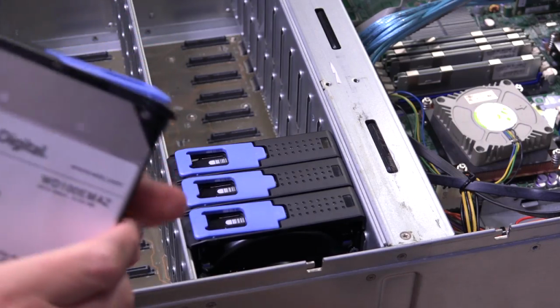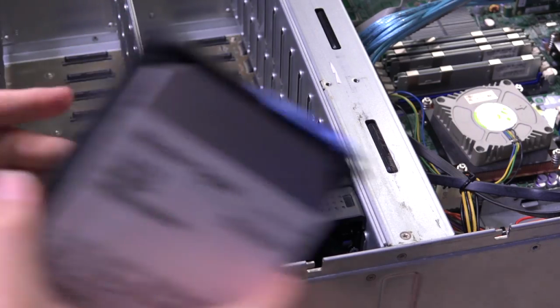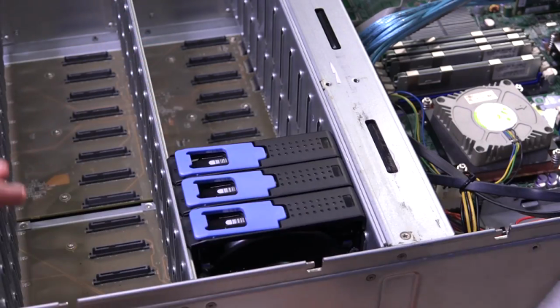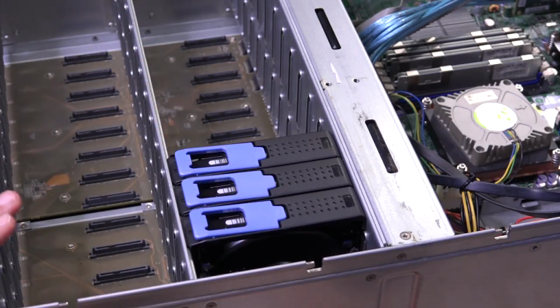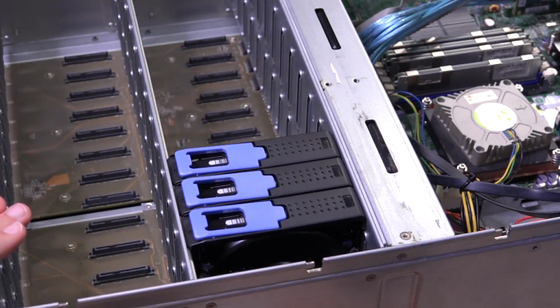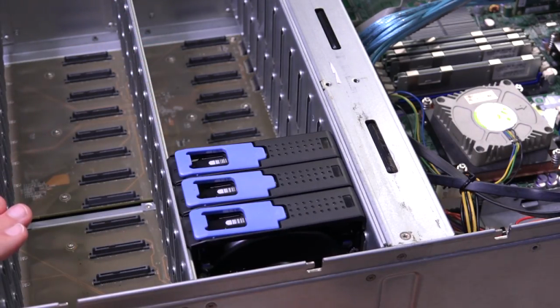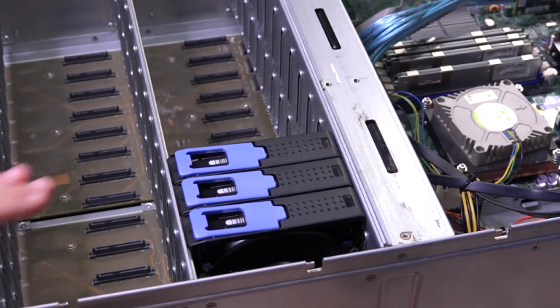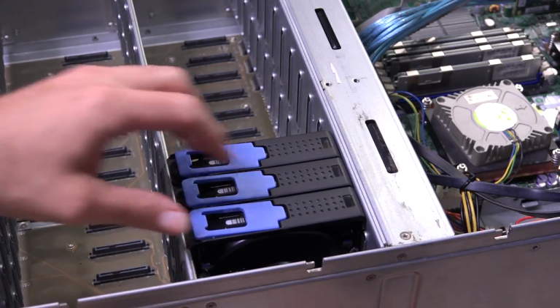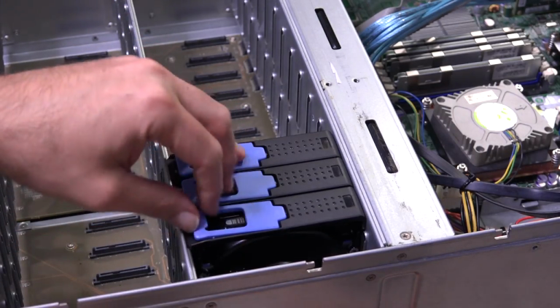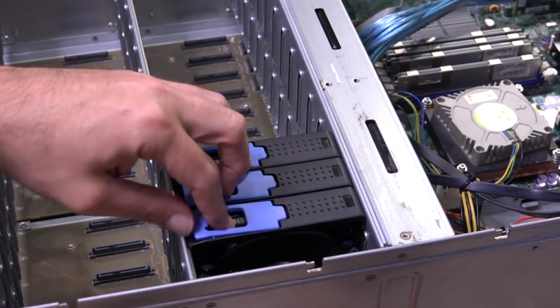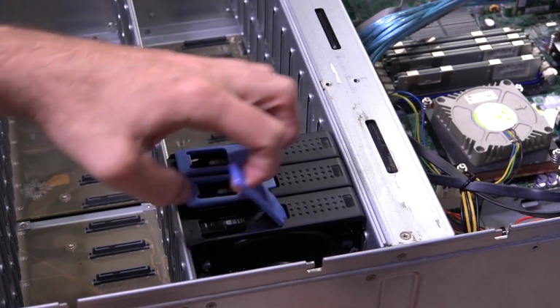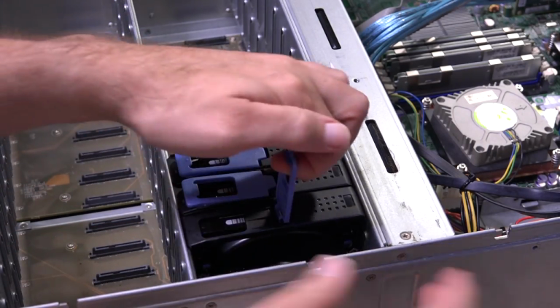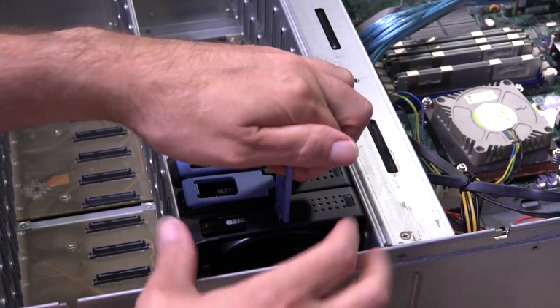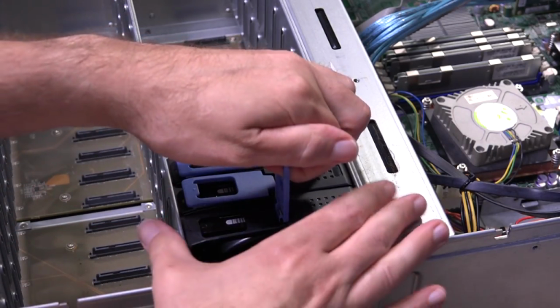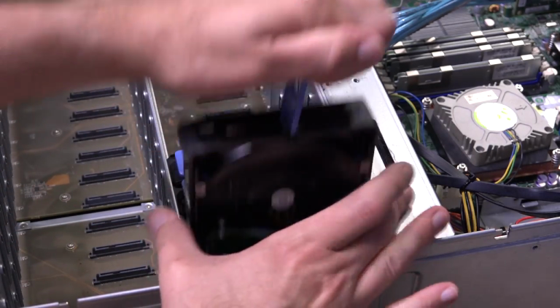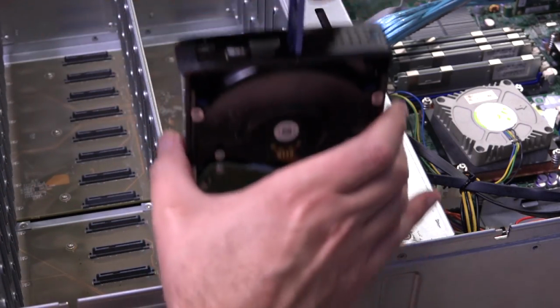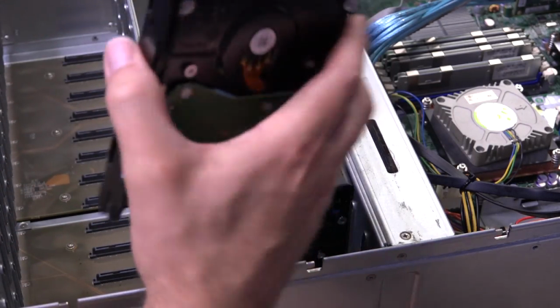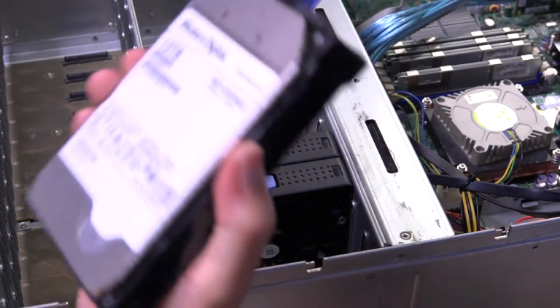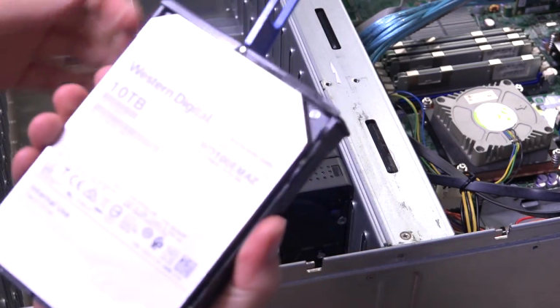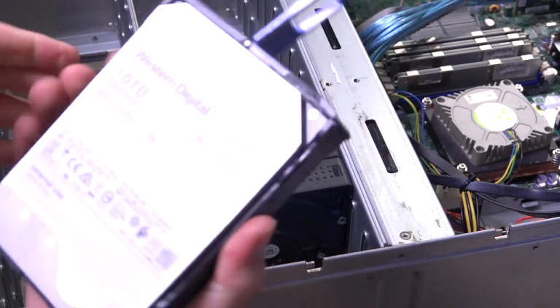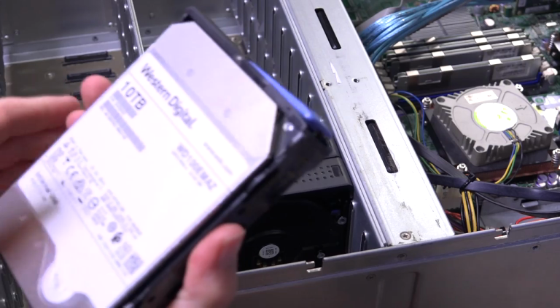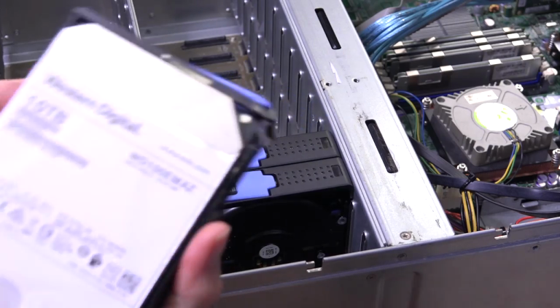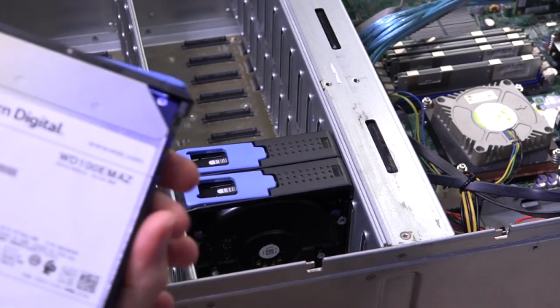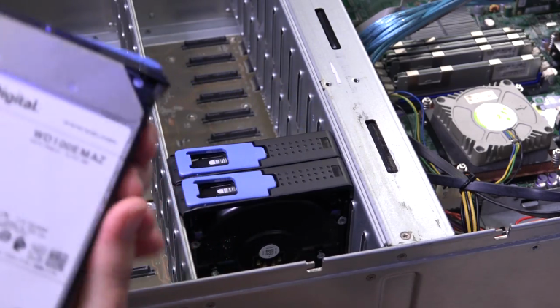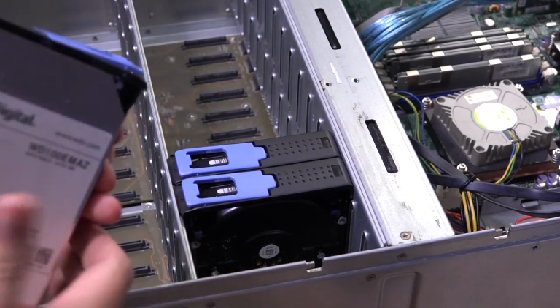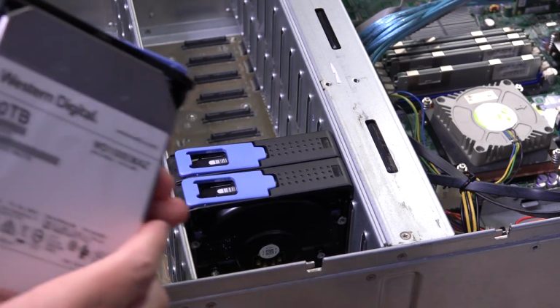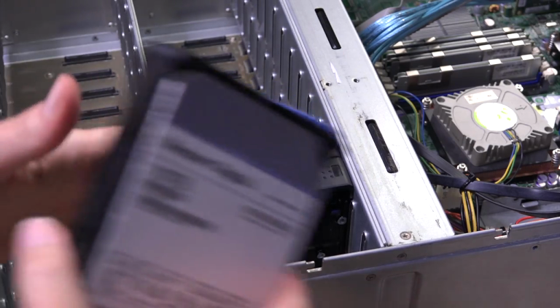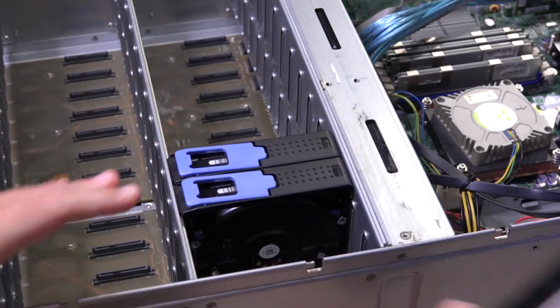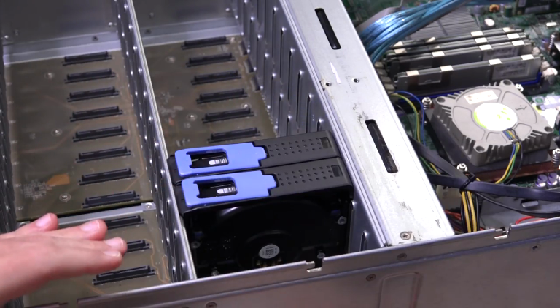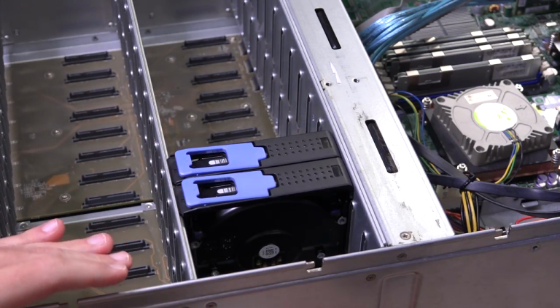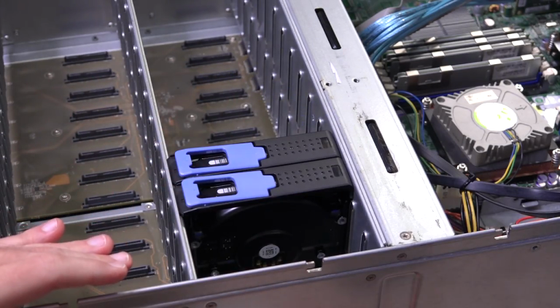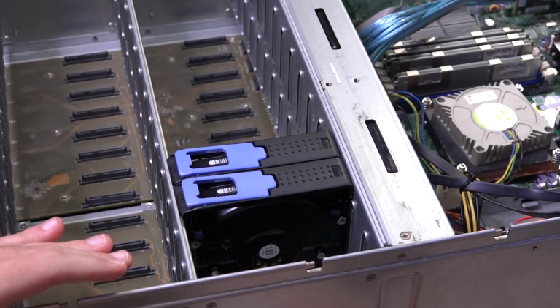There's about 40 terabytes sitting in here for my test server that will eventually be back in here for the real server.